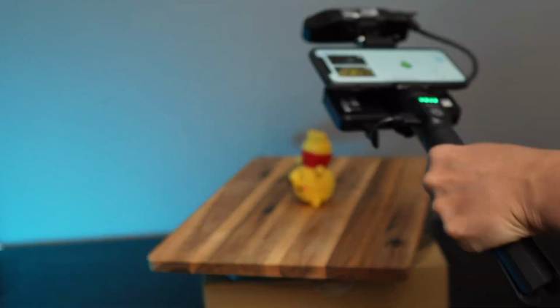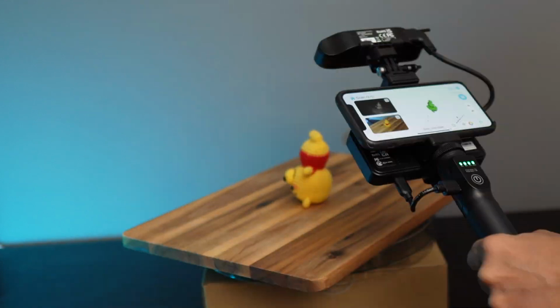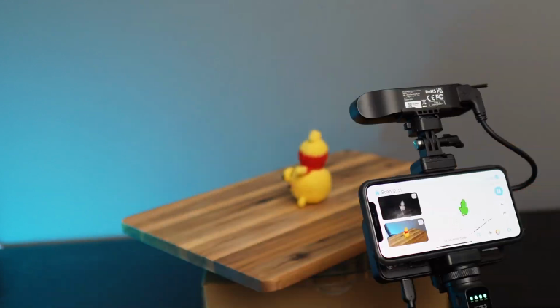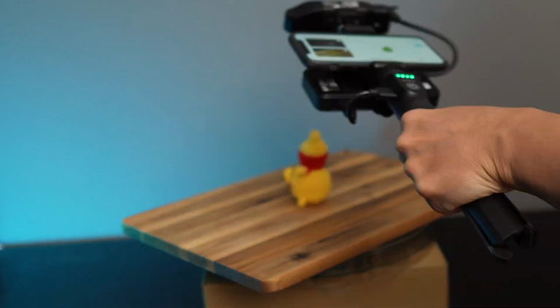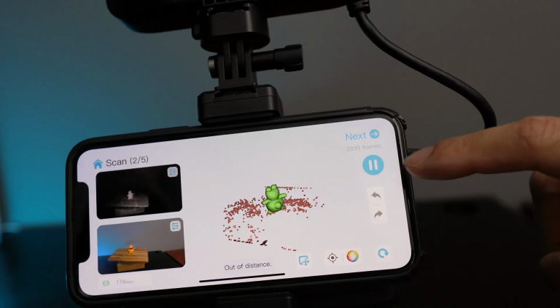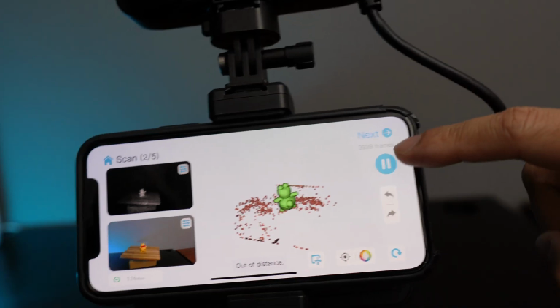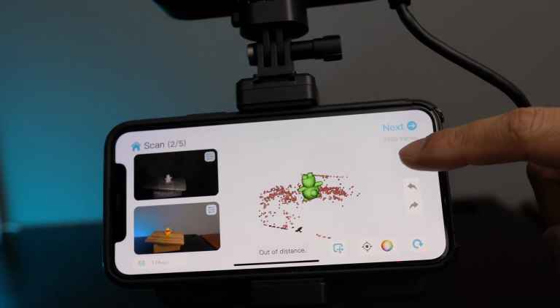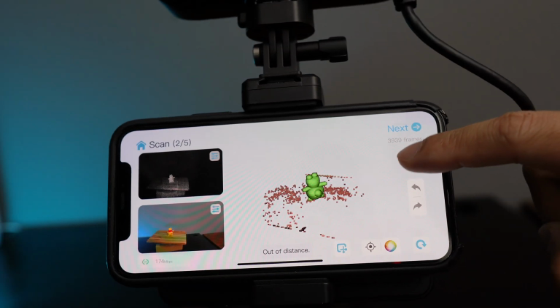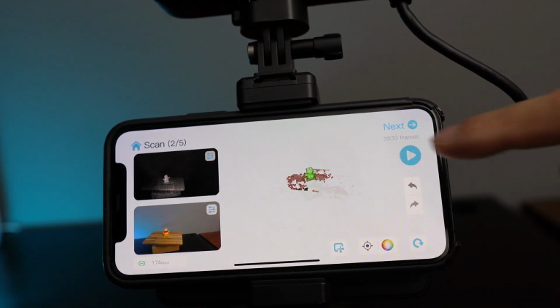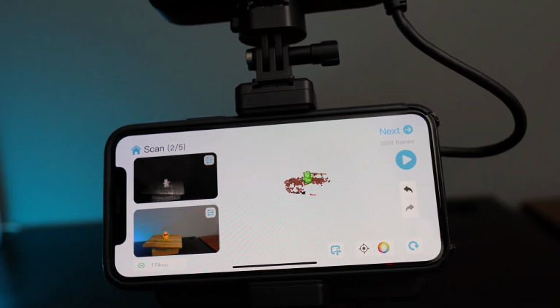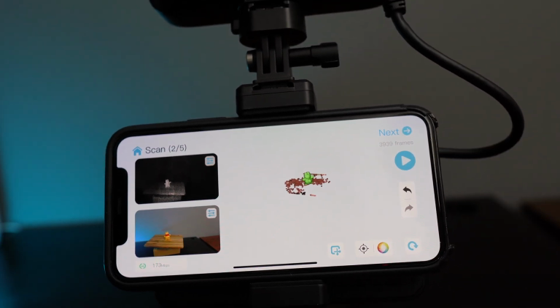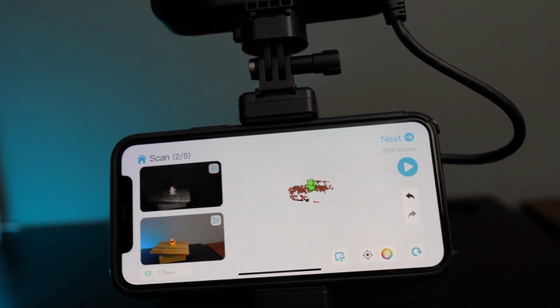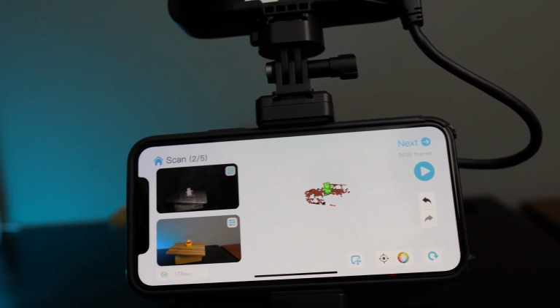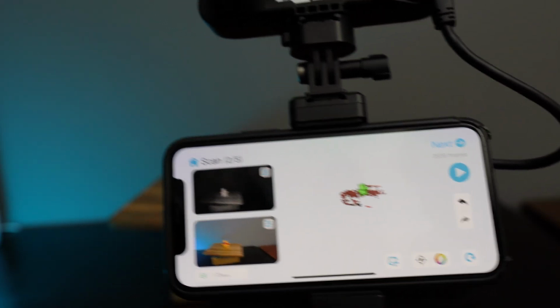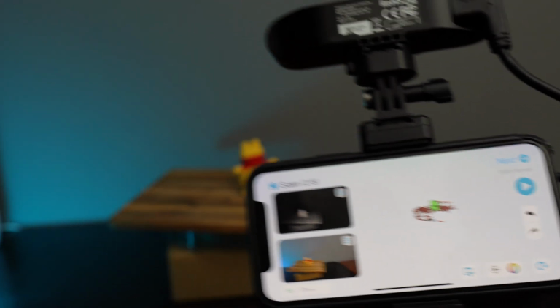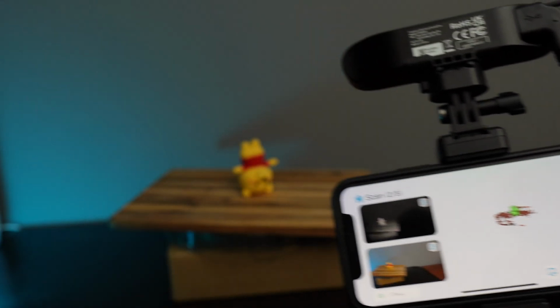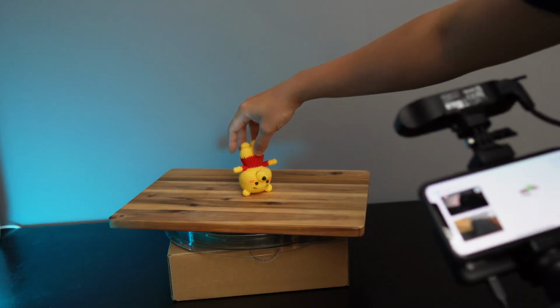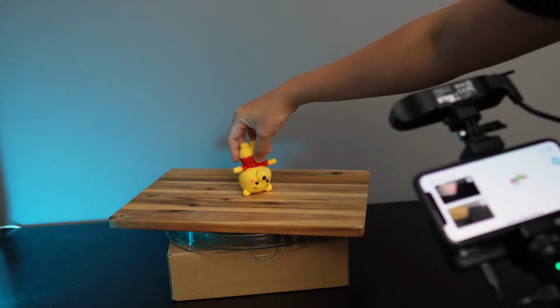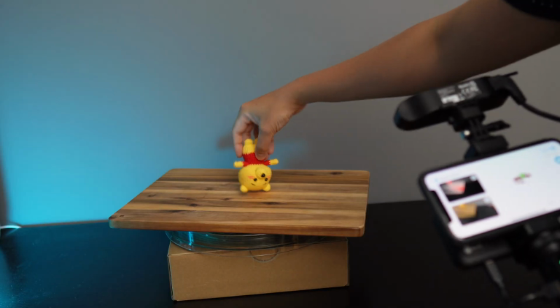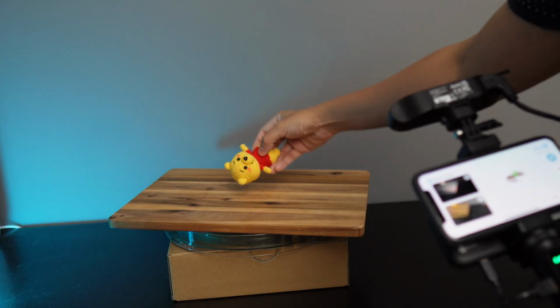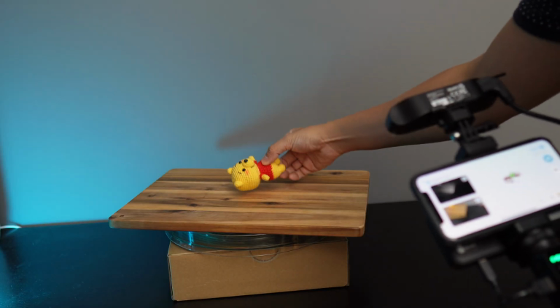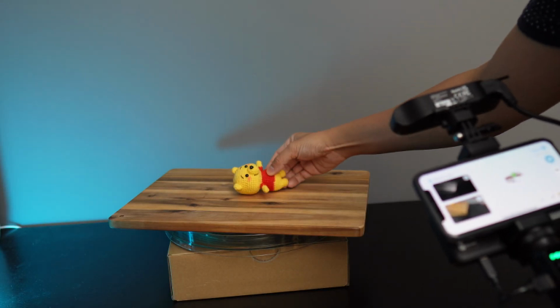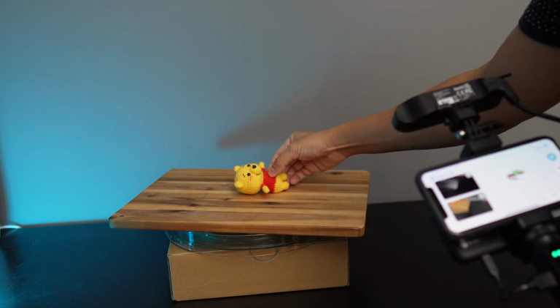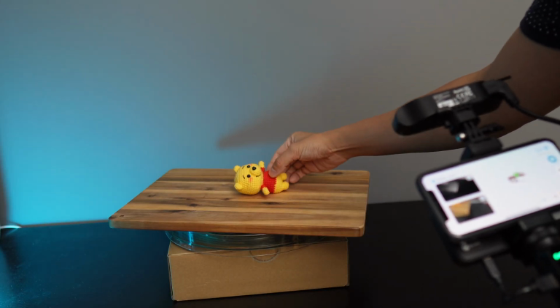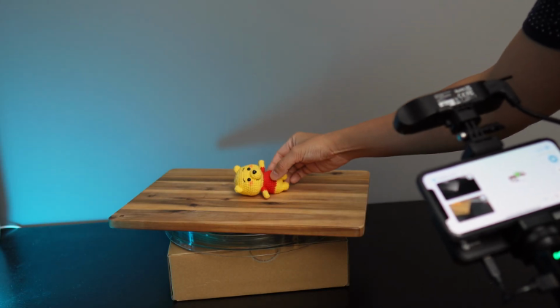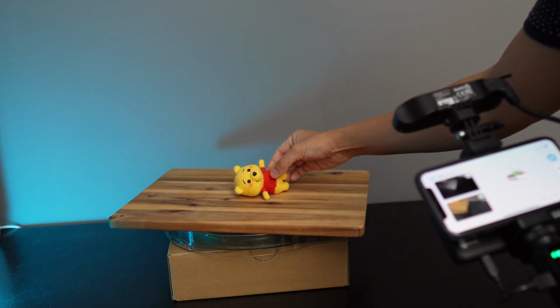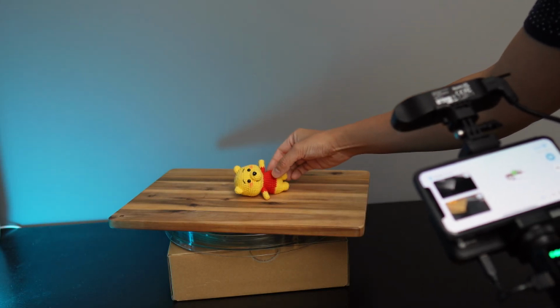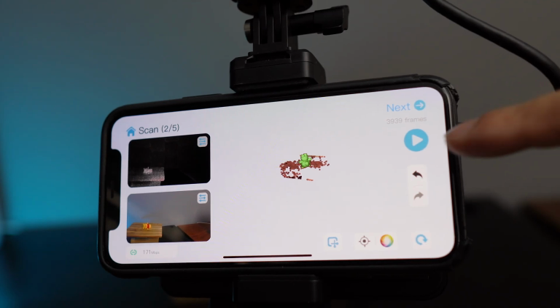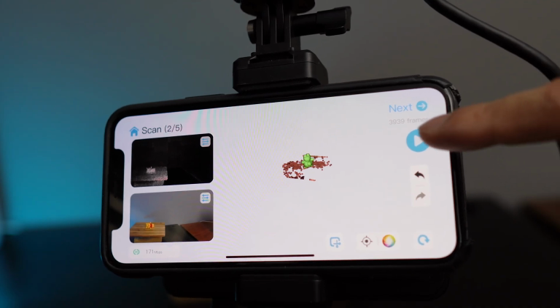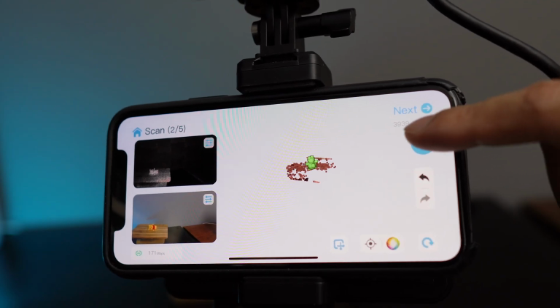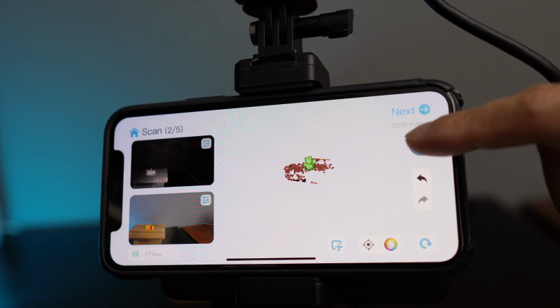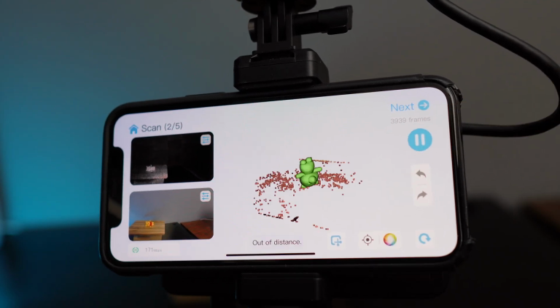Once you've completed a rotation, tap pause and try to scan the object in different positions. Then repeat the whole process.